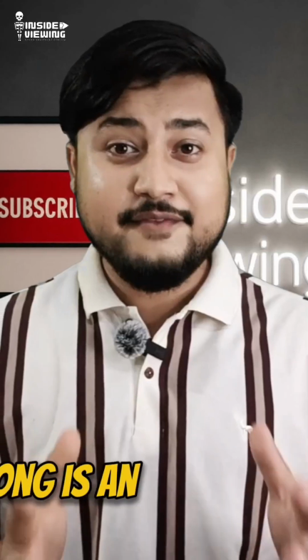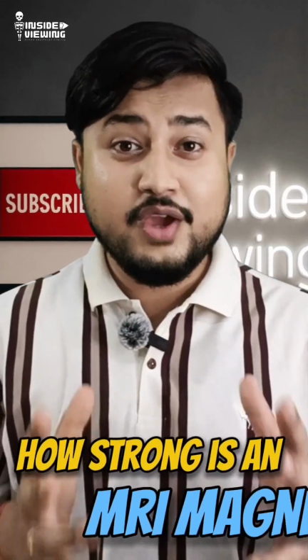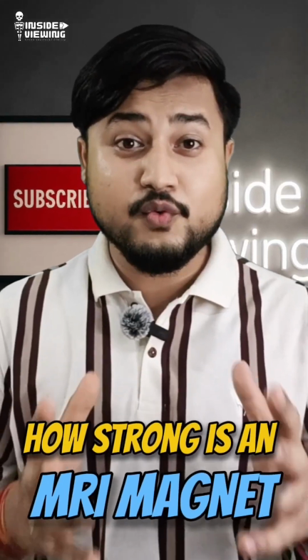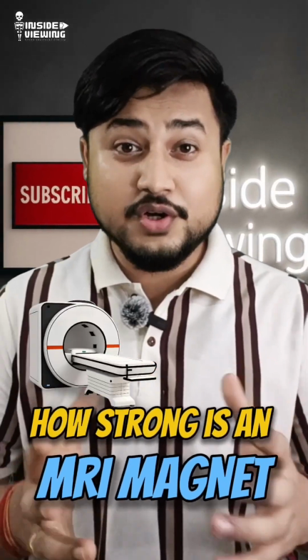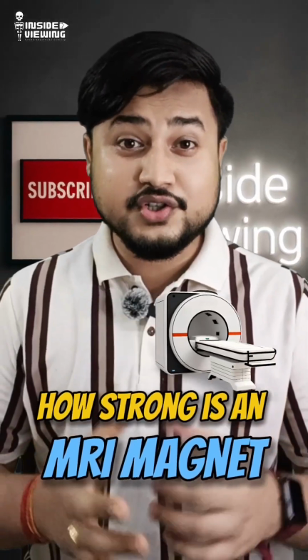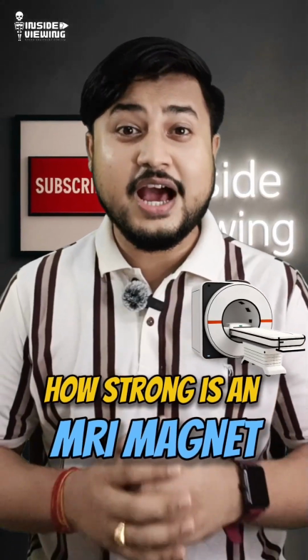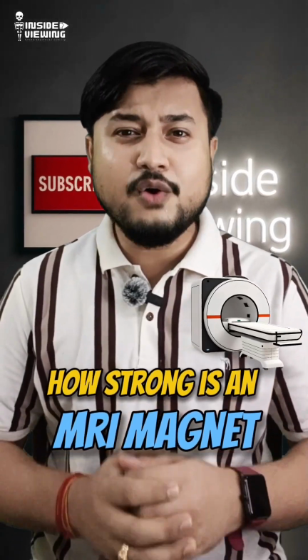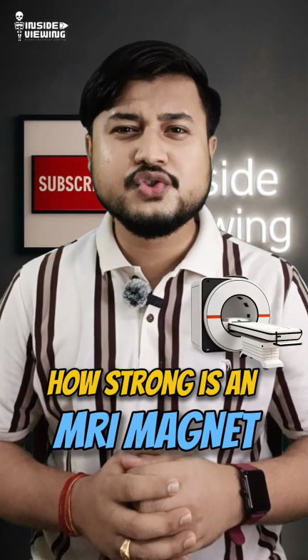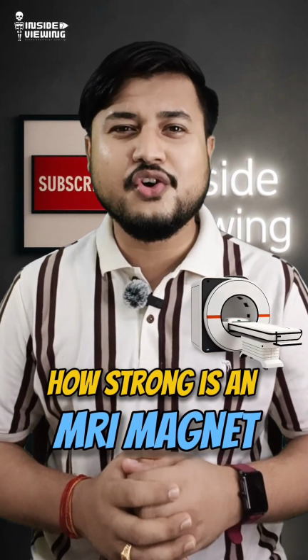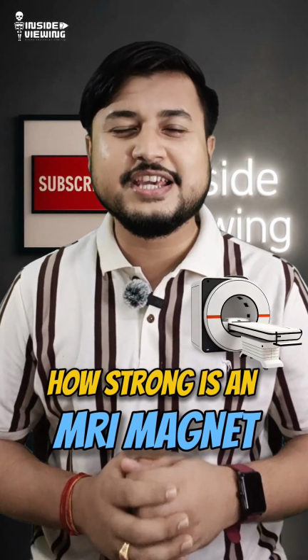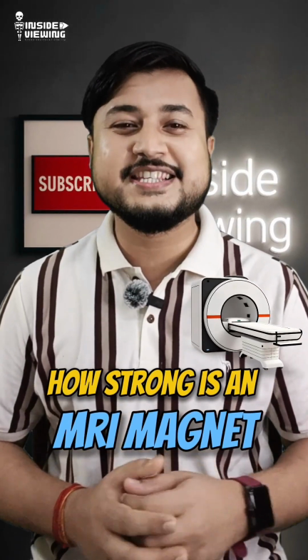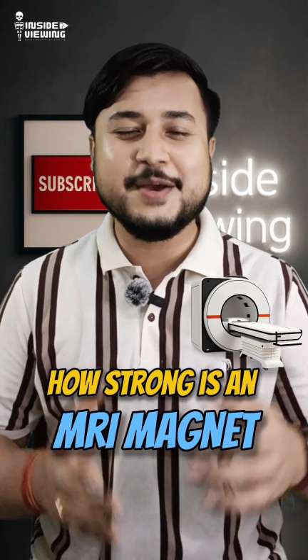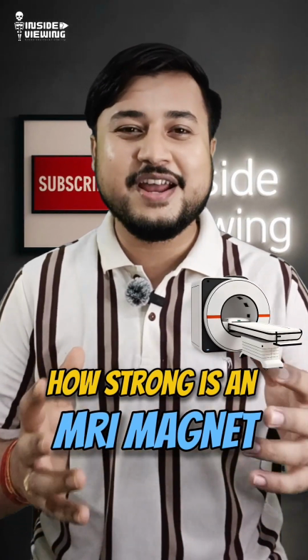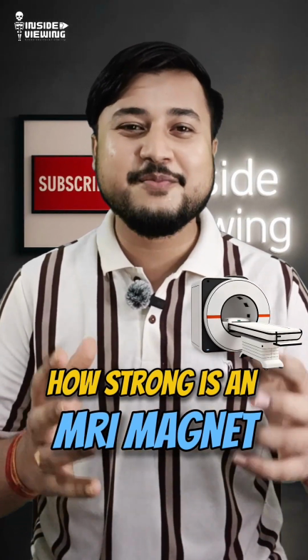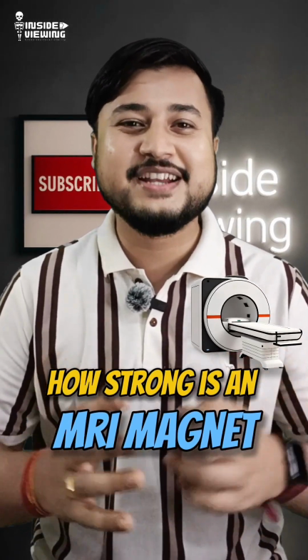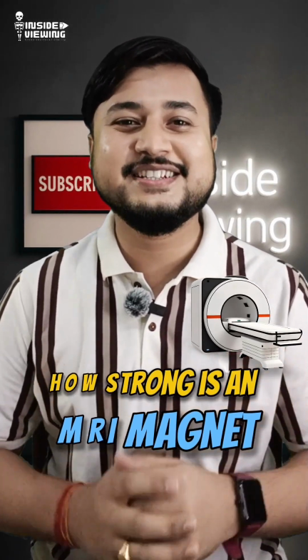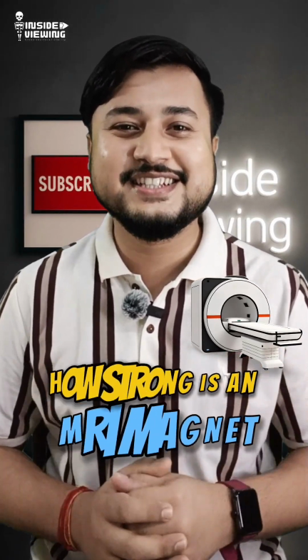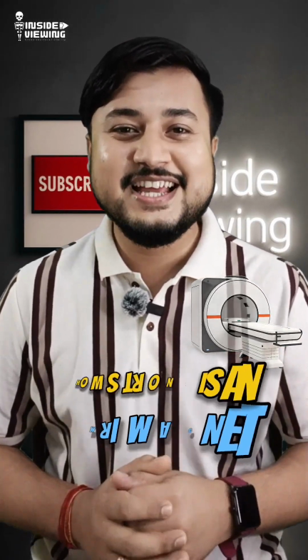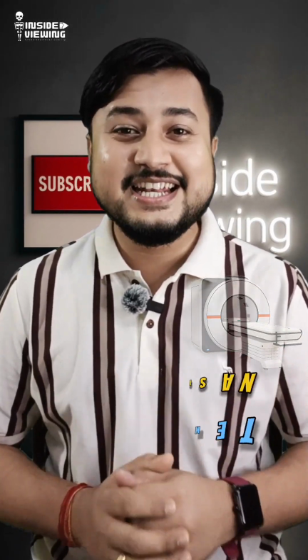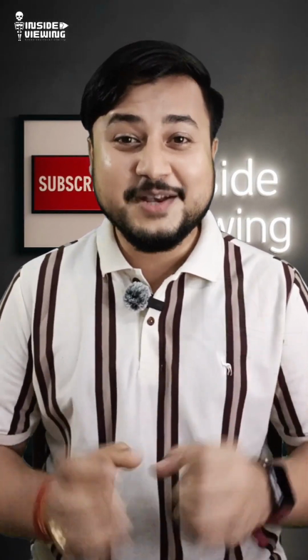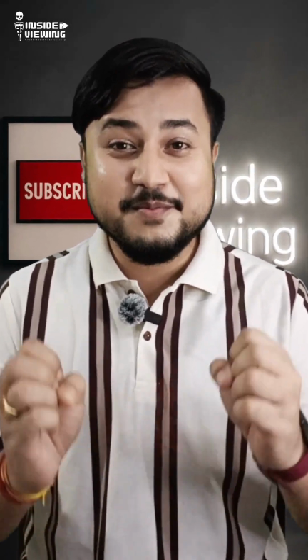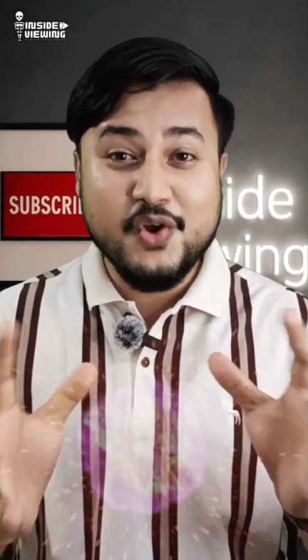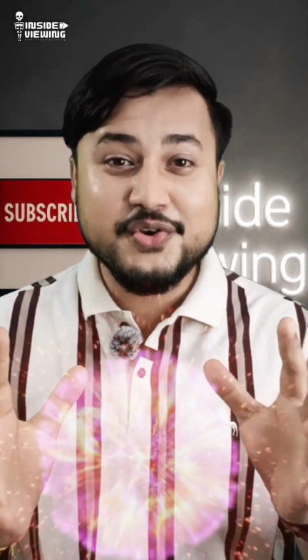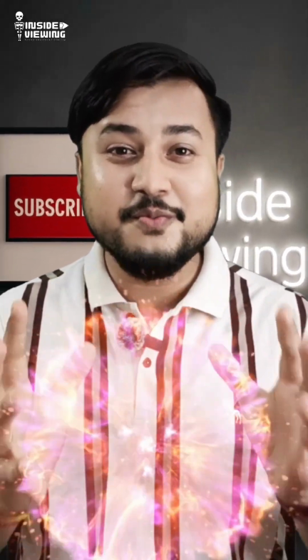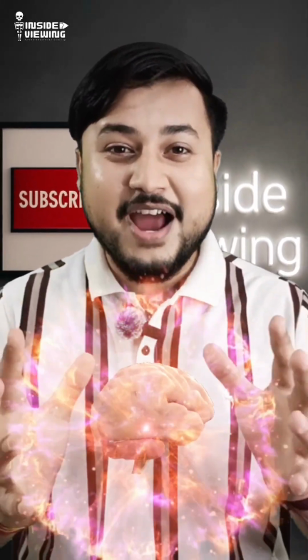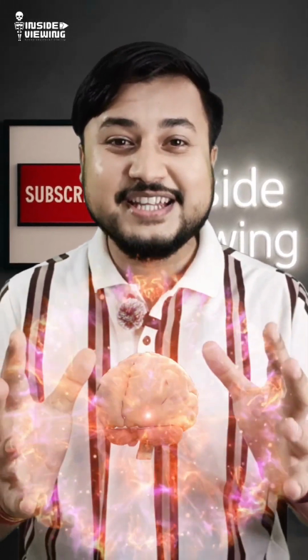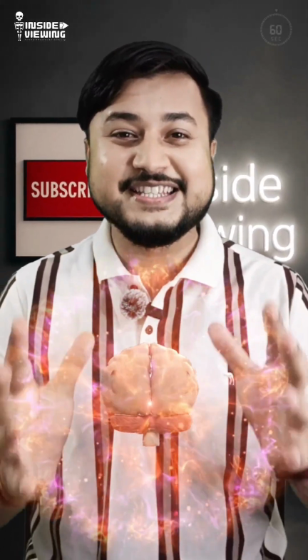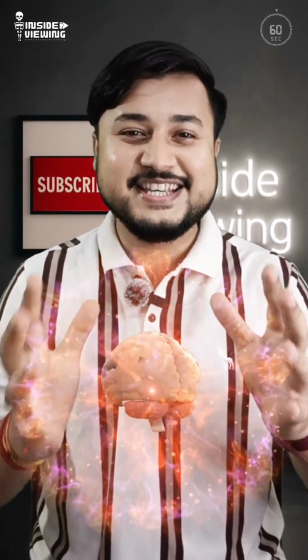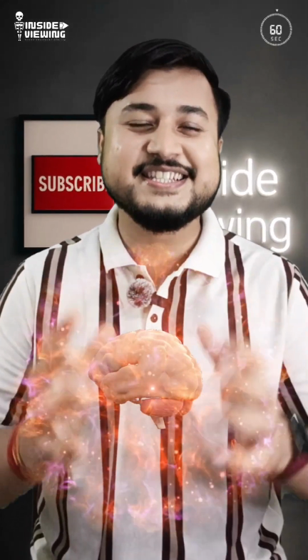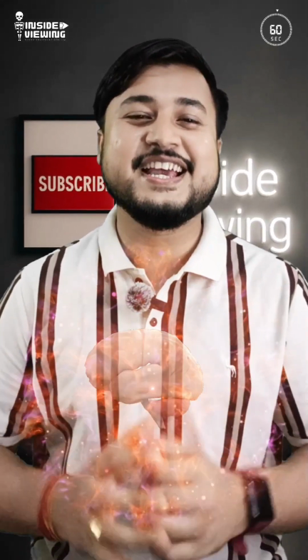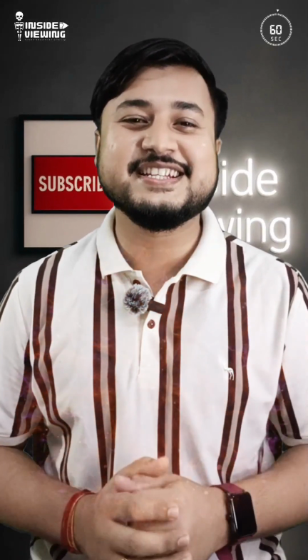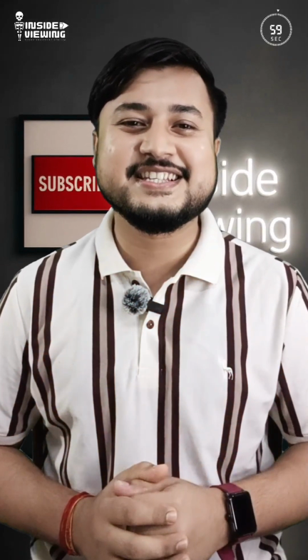Have you ever wondered how strong an MRI magnet is? Let me blow your mind in 60 seconds.